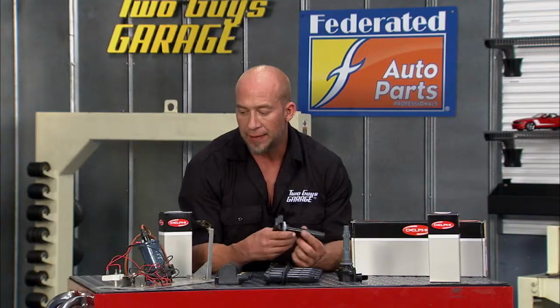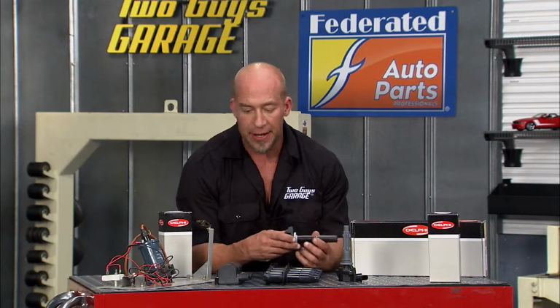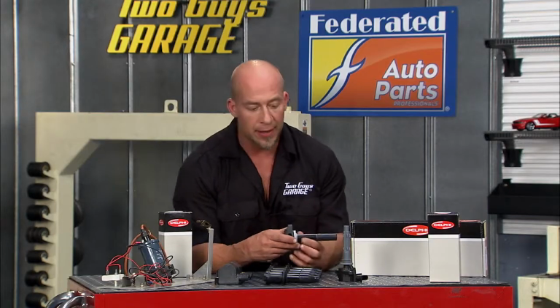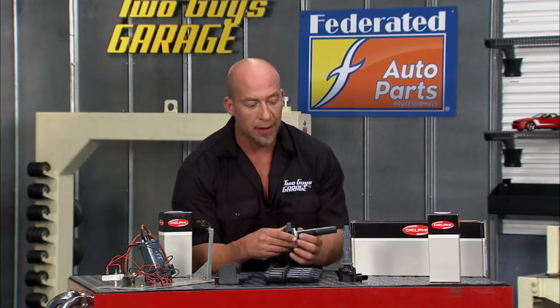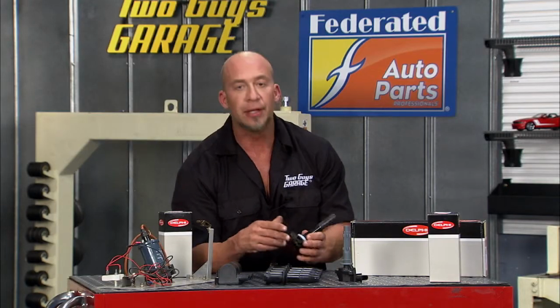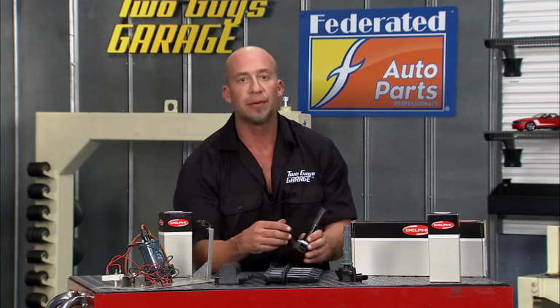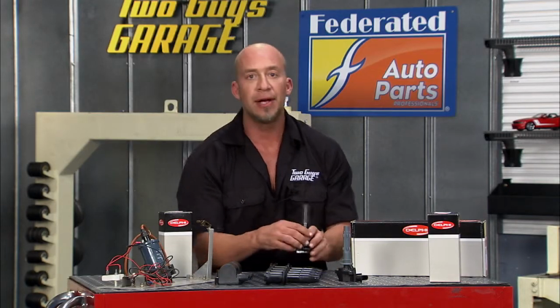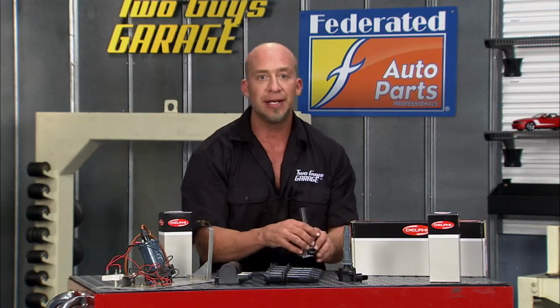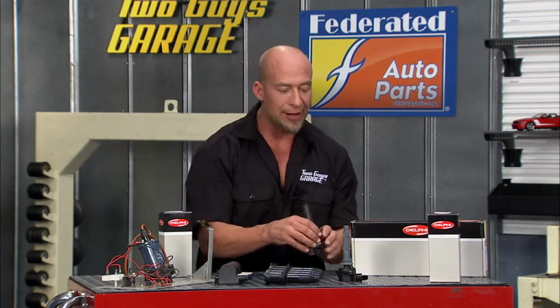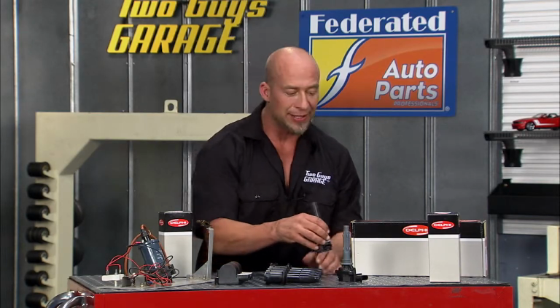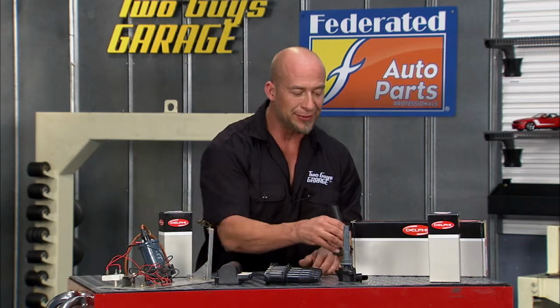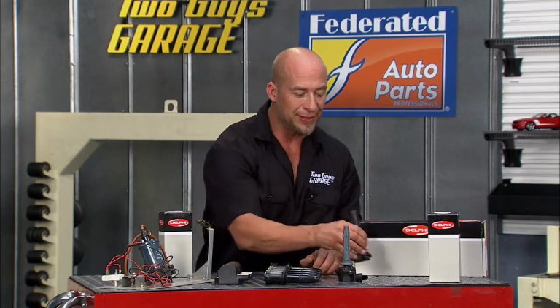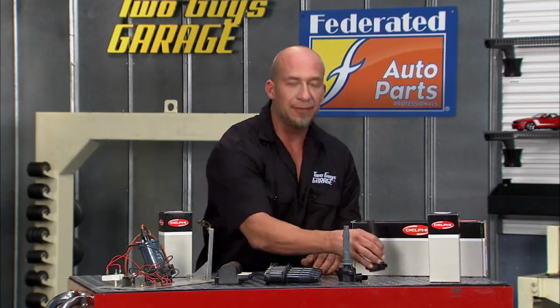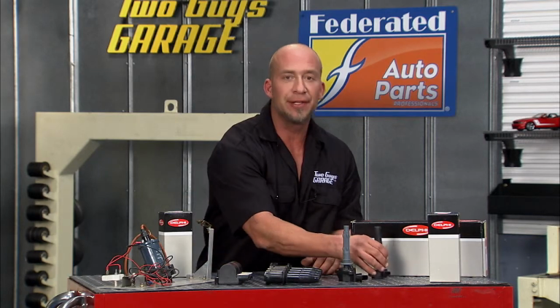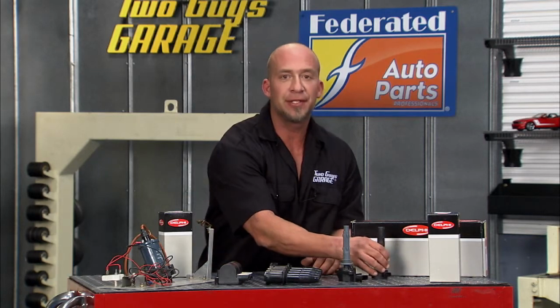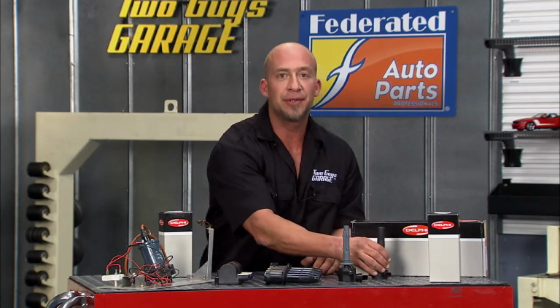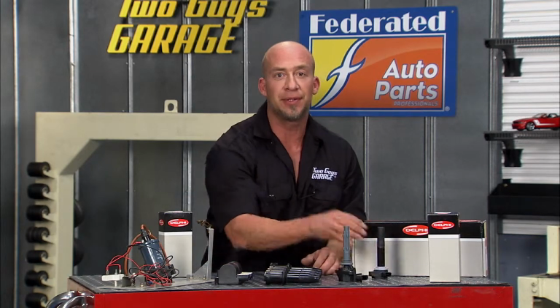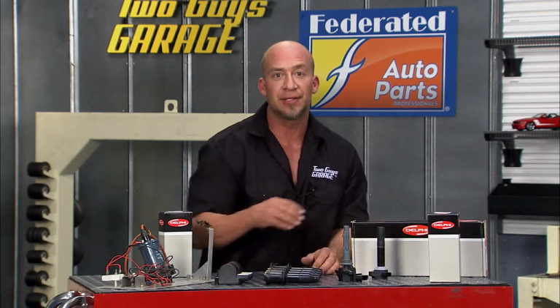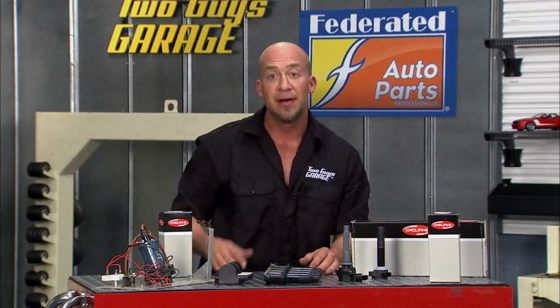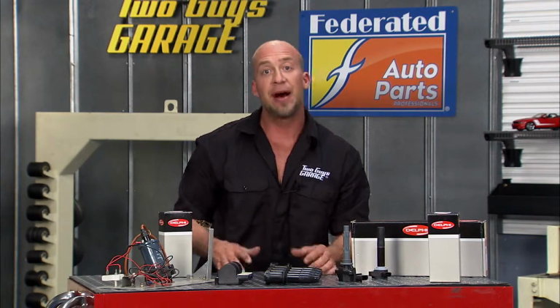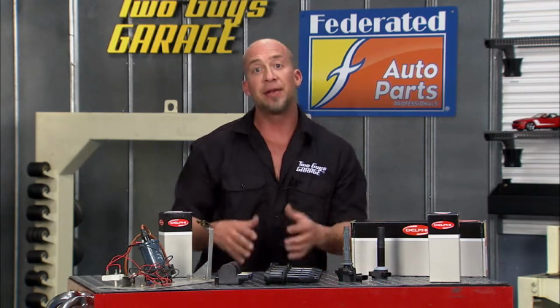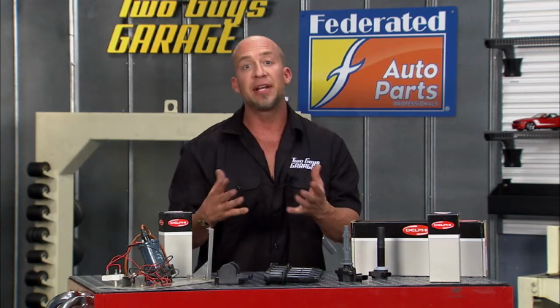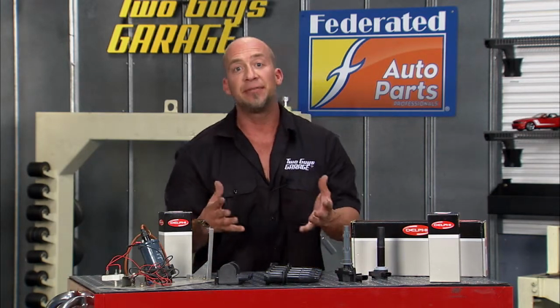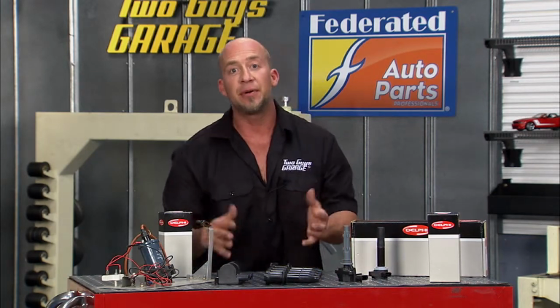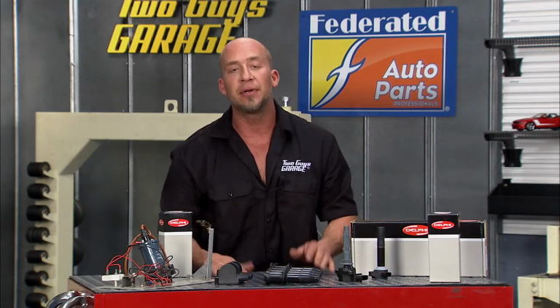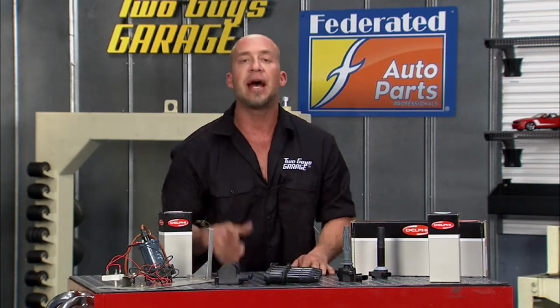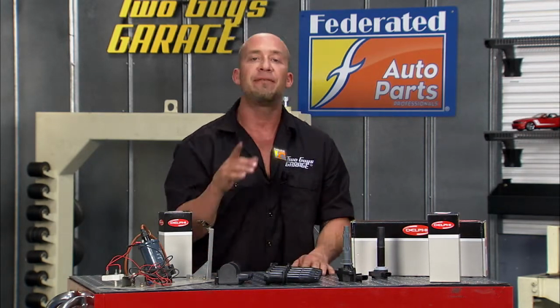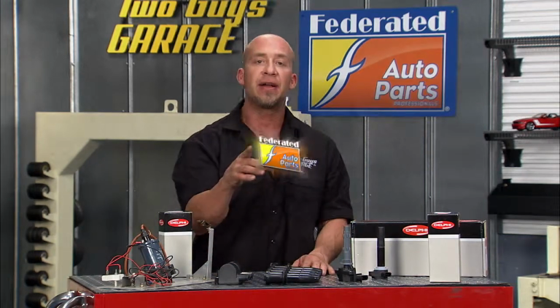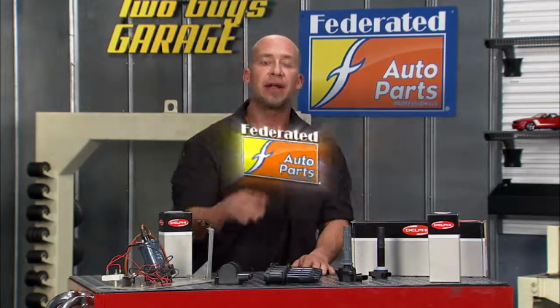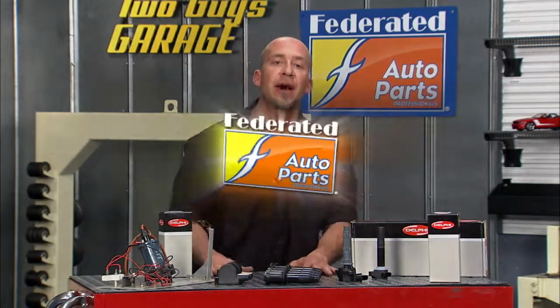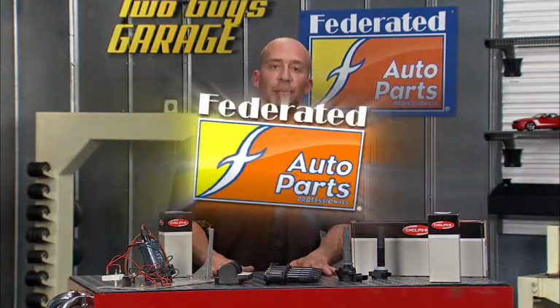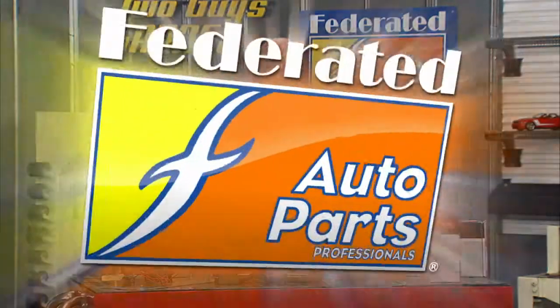And there you go — a little rundown history of ignition coils. Find your Delphi coils at Federated Auto Park.